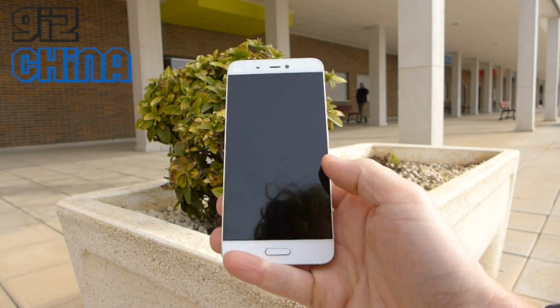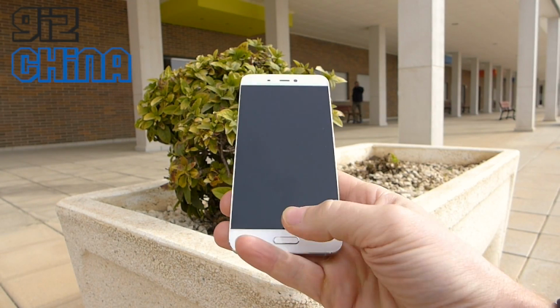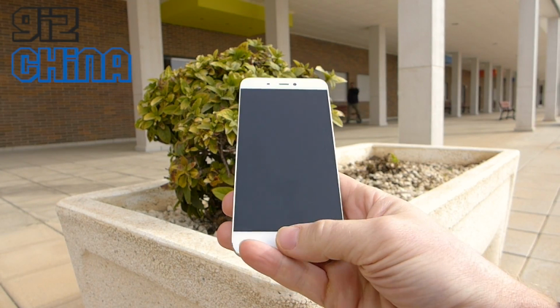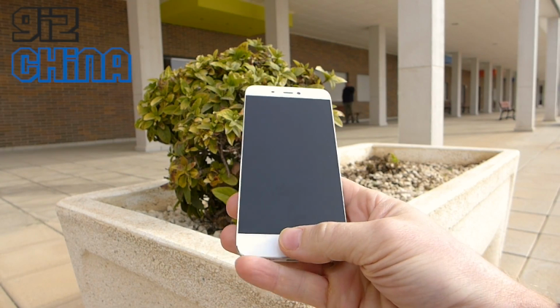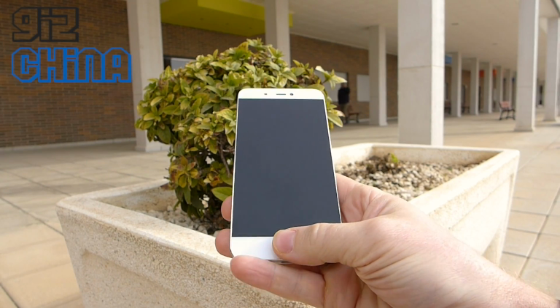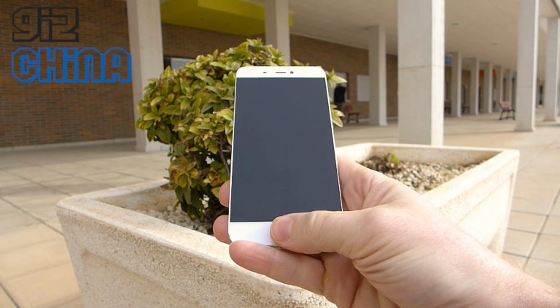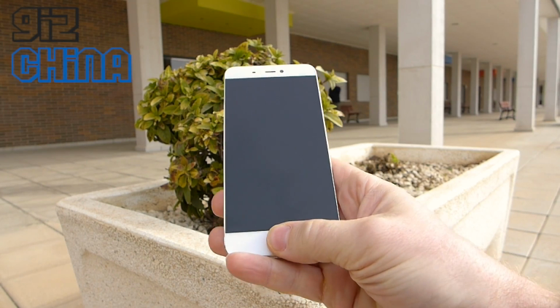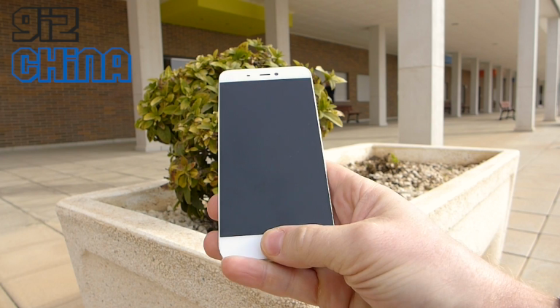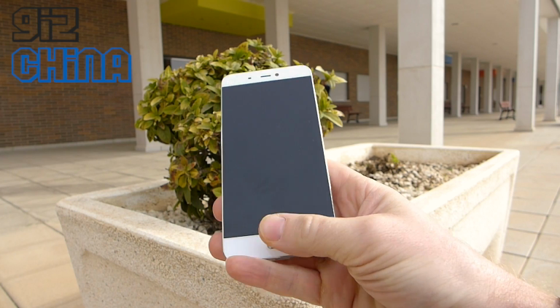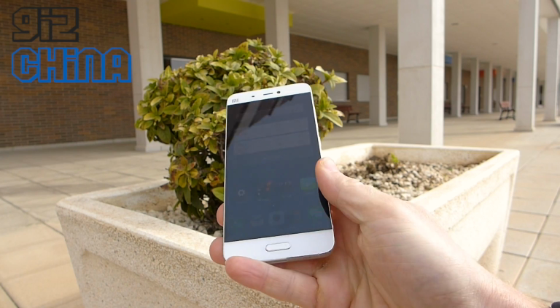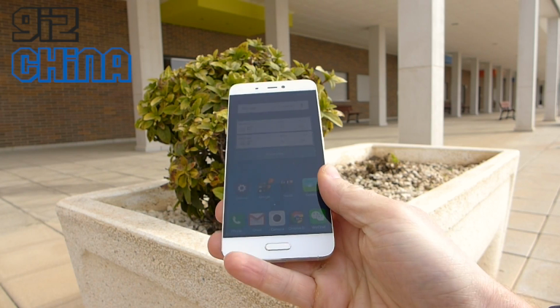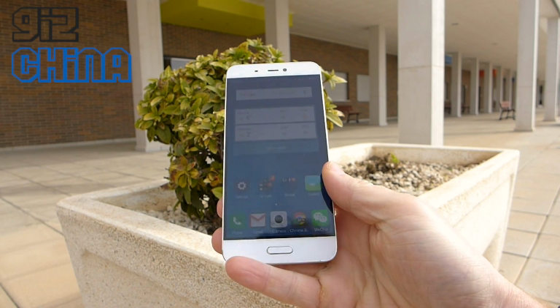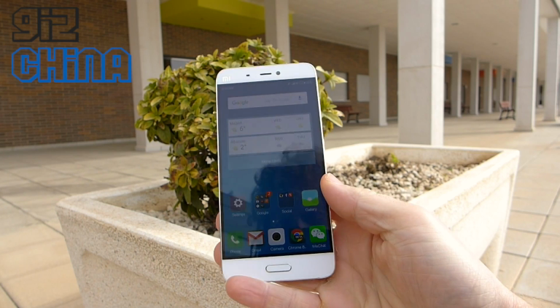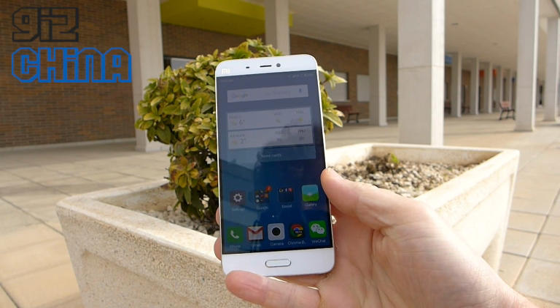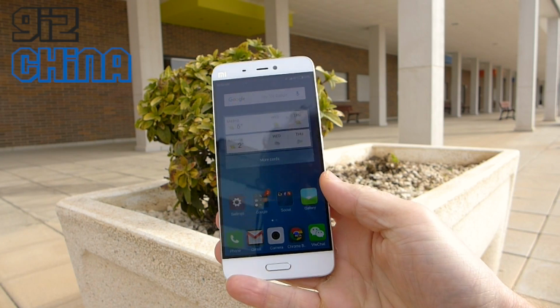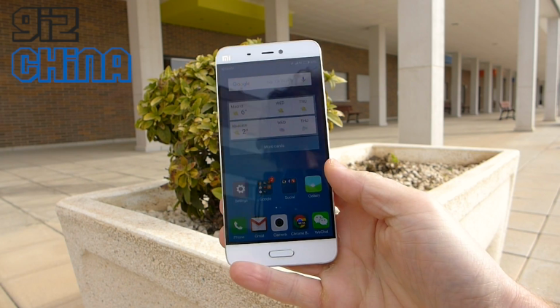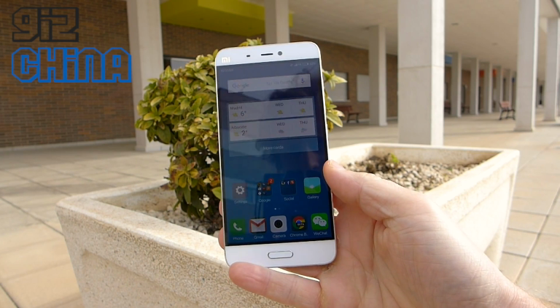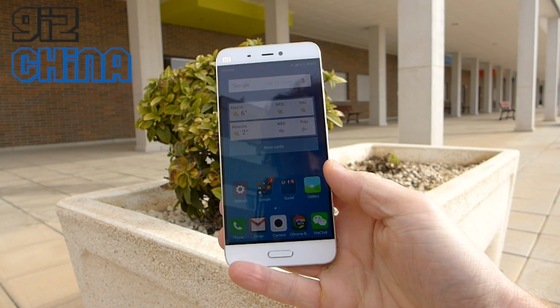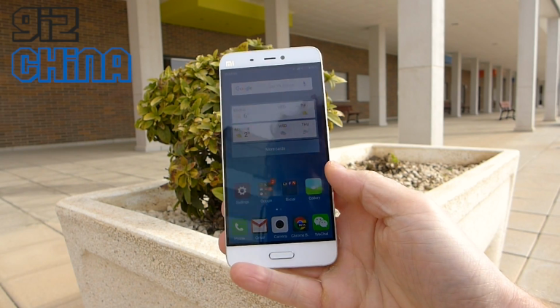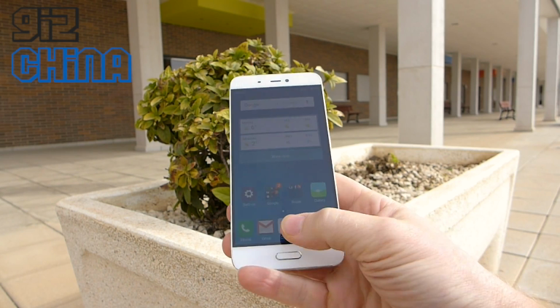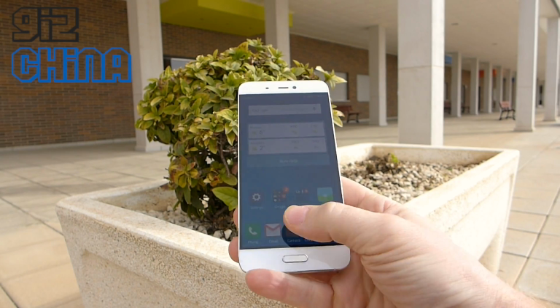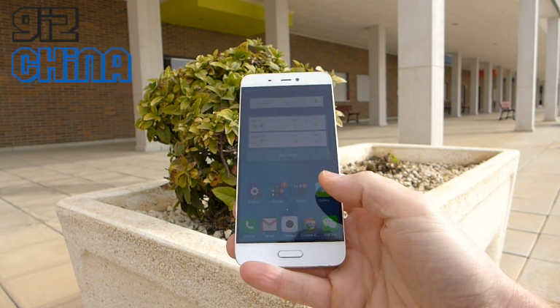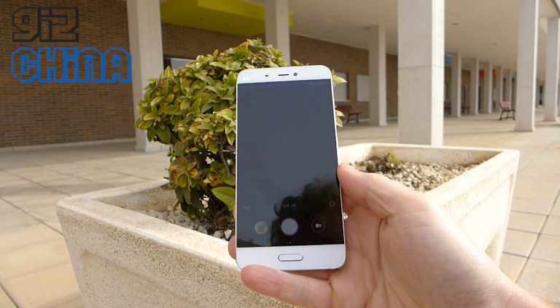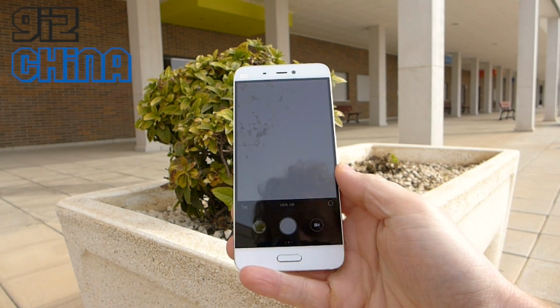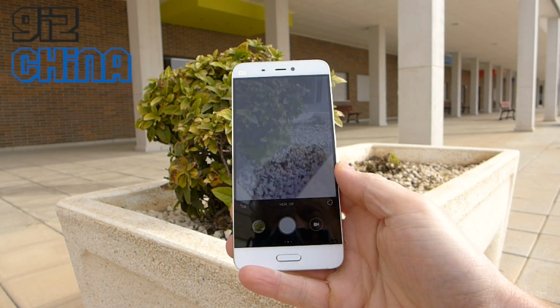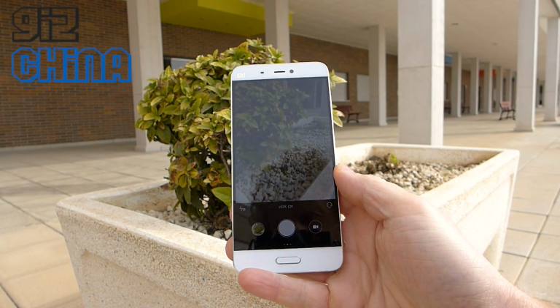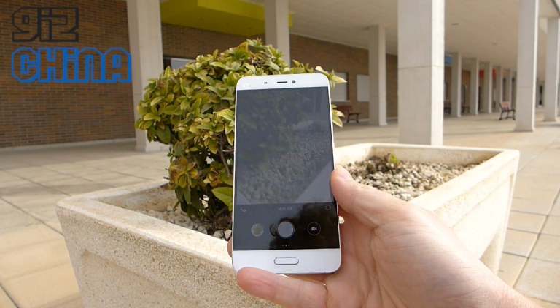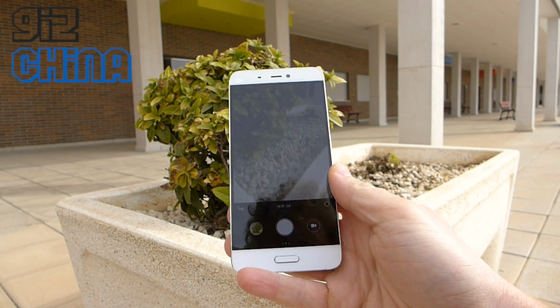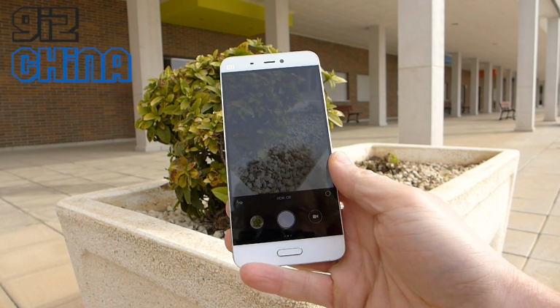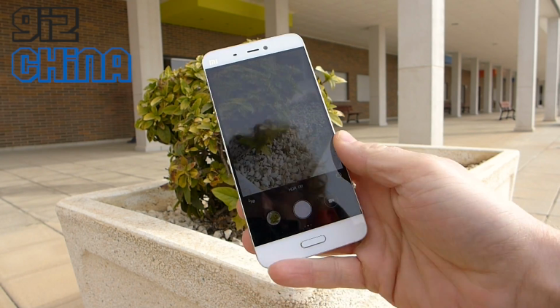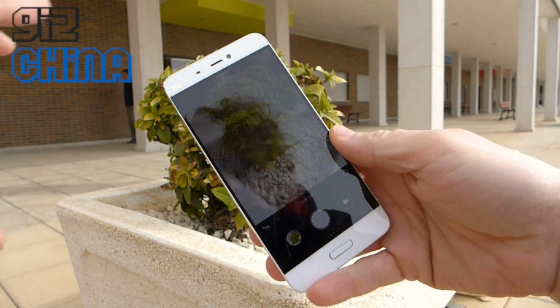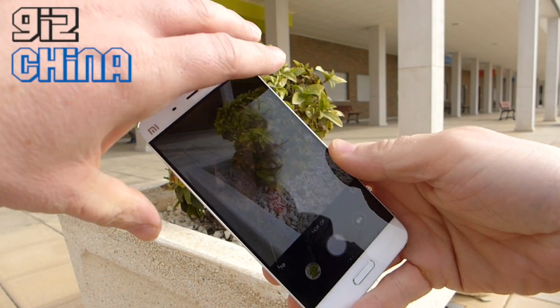First of all let's unlock it using the fingerprint scanner. You can see the phone's unlocked. Hit the camera and it's already opened up.